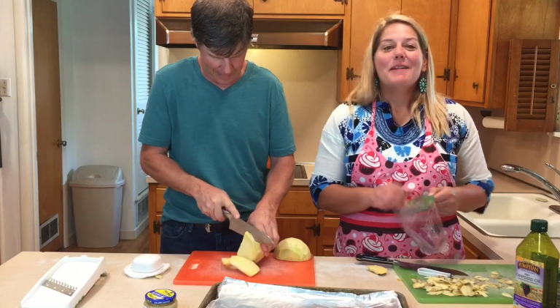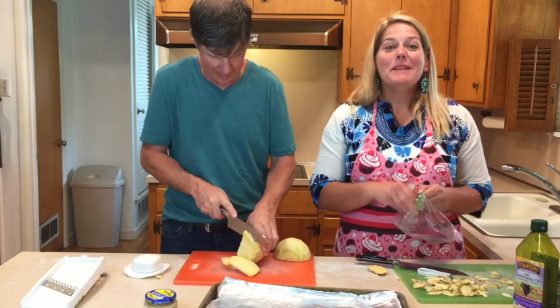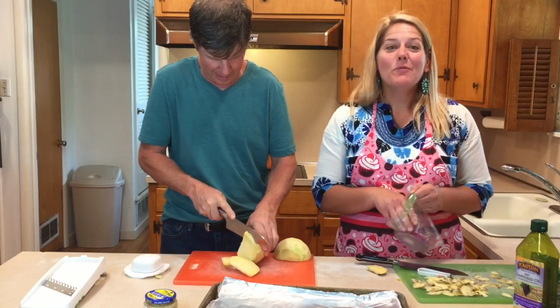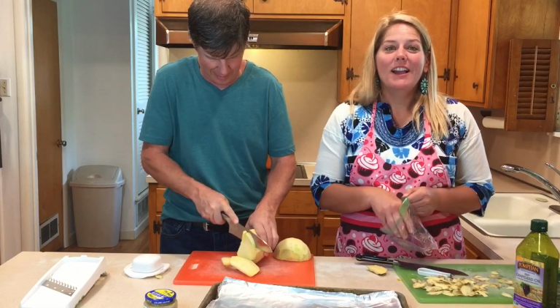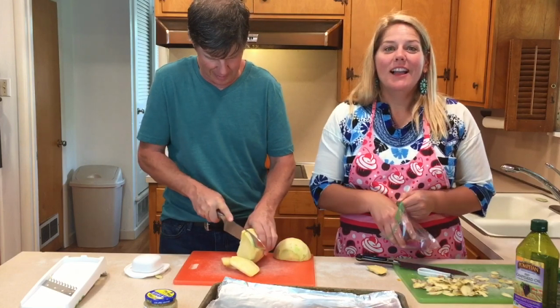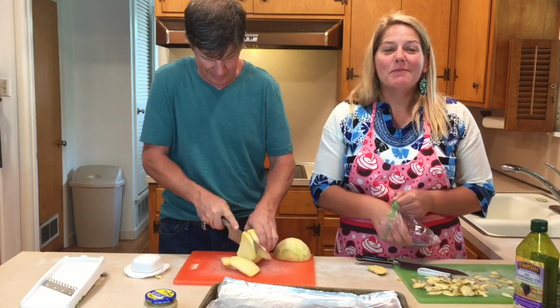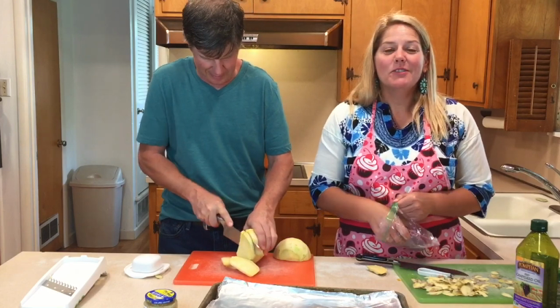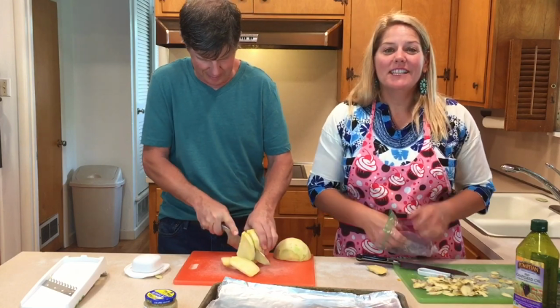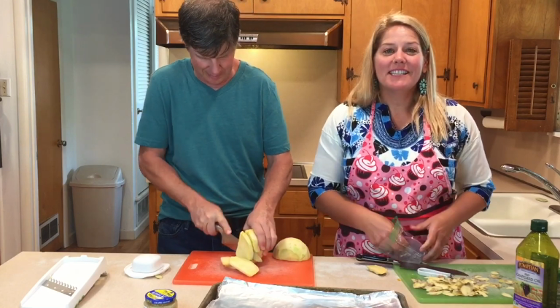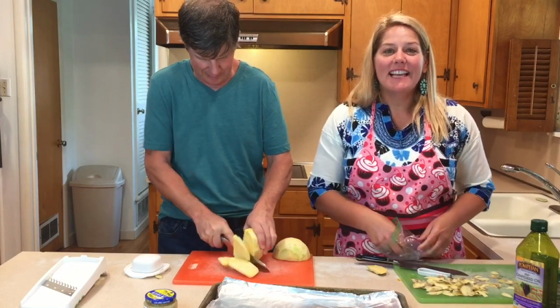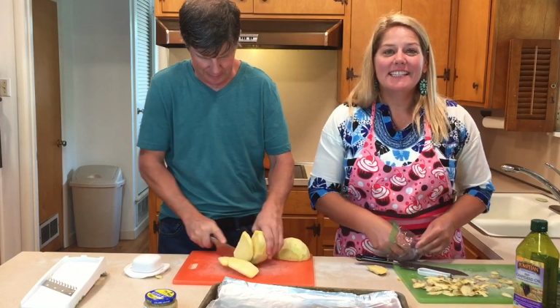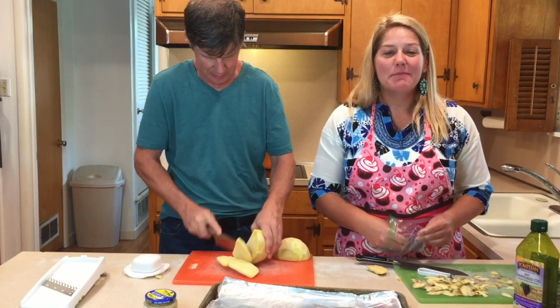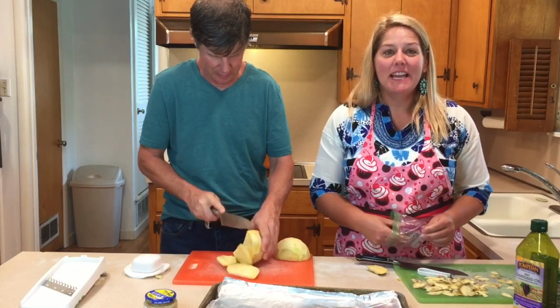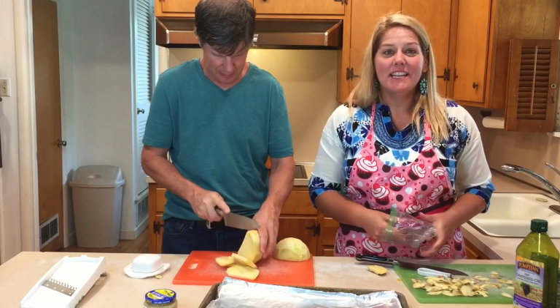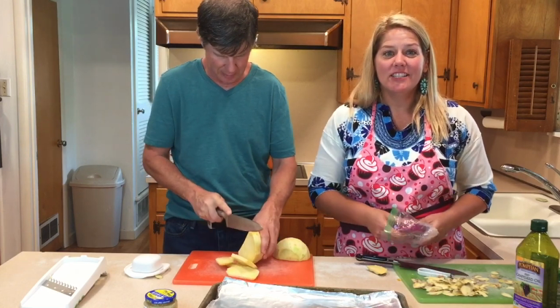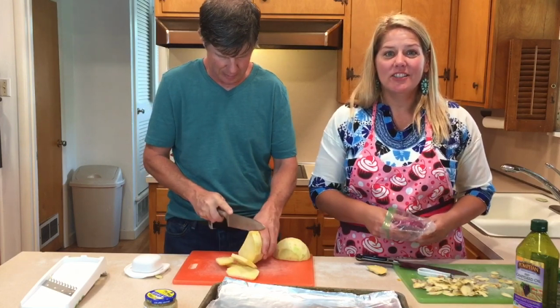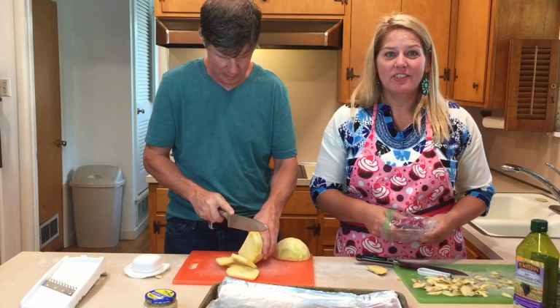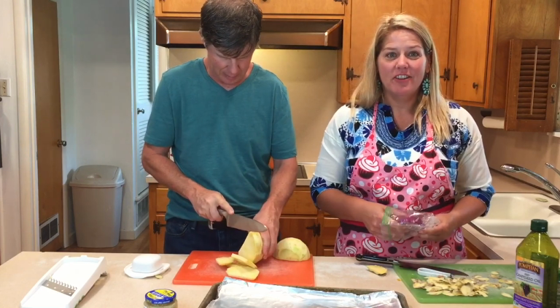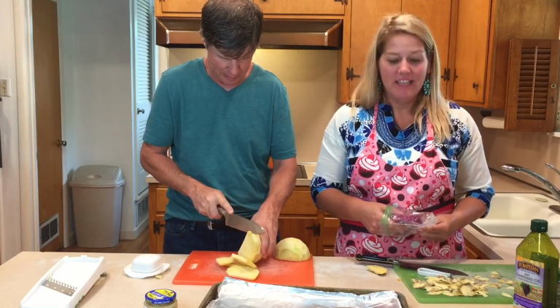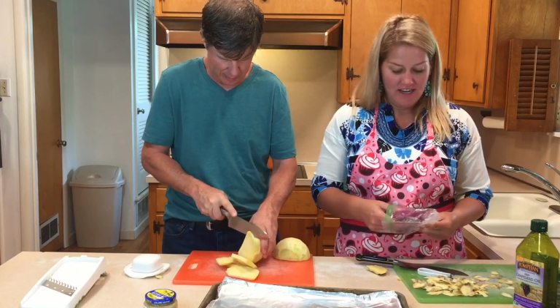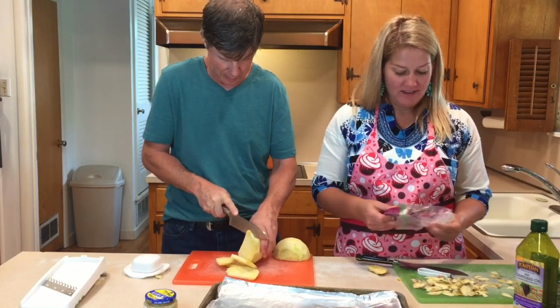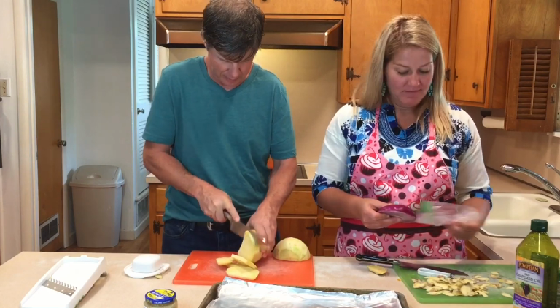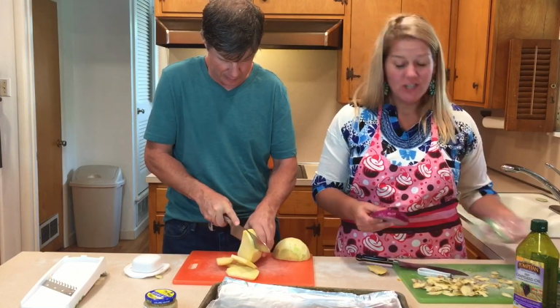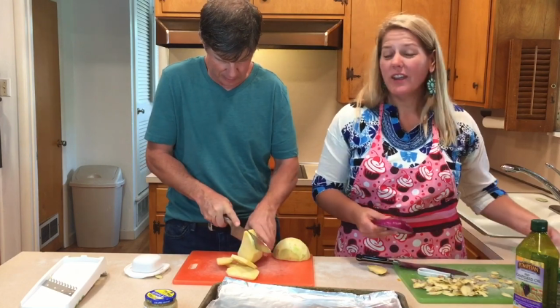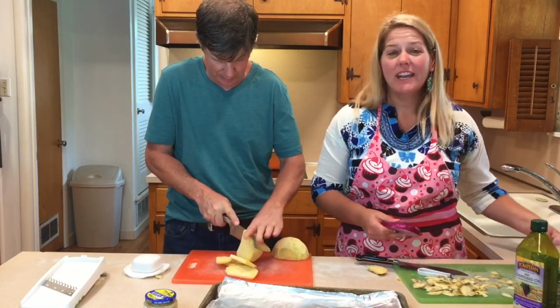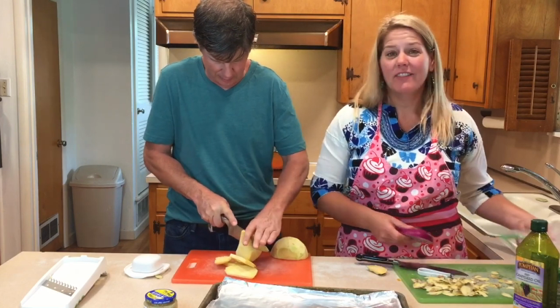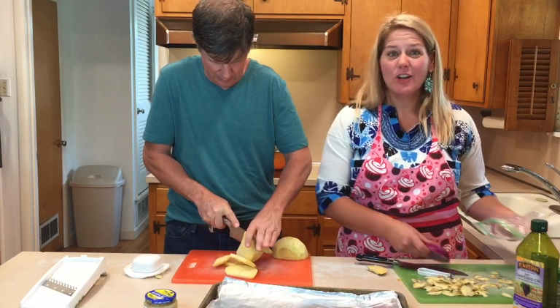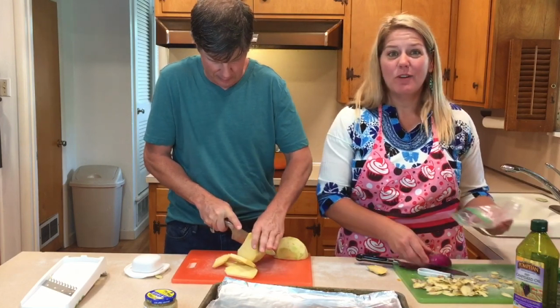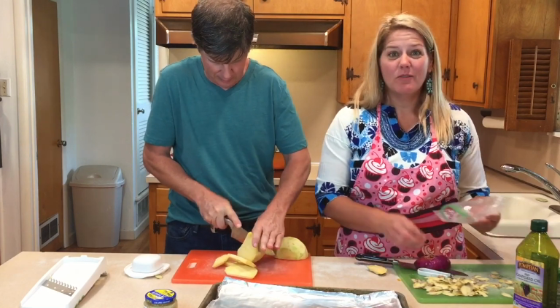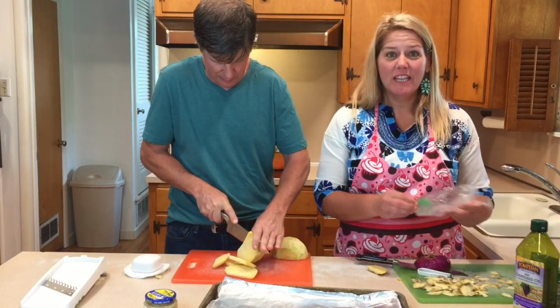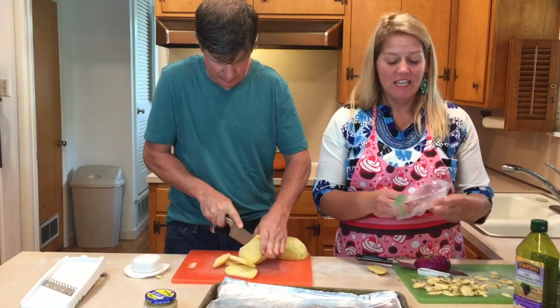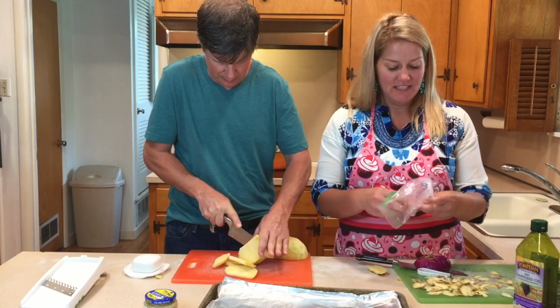Meanwhile I'm going to slice some onions to throw in there — you can never go wrong with onions.